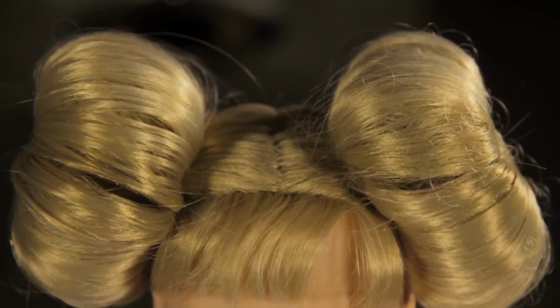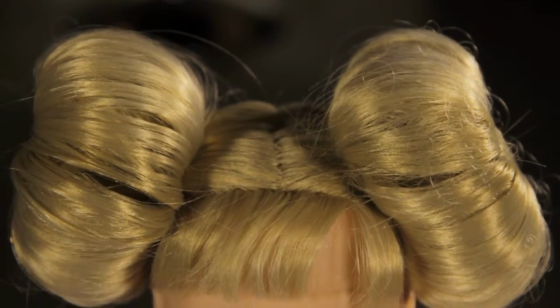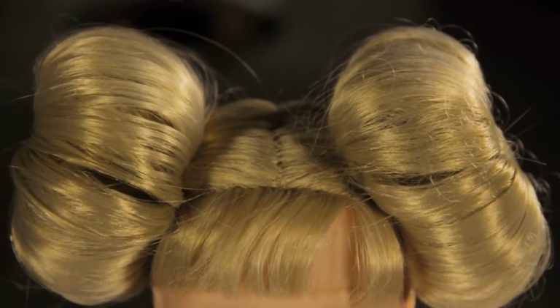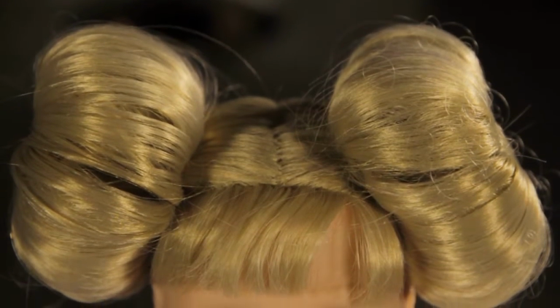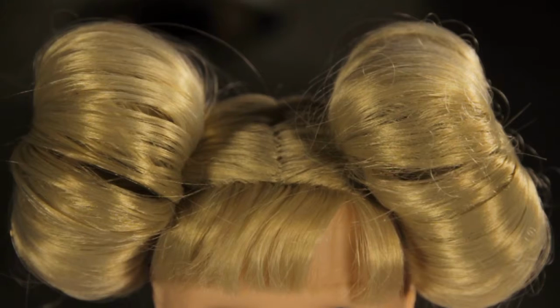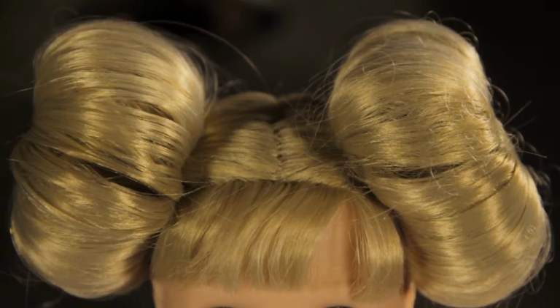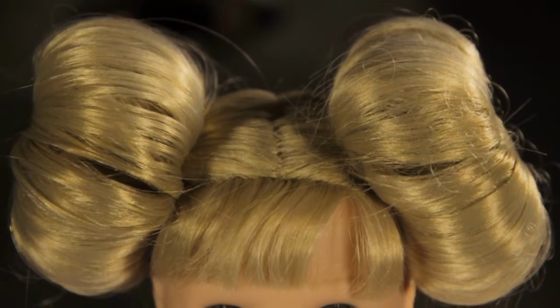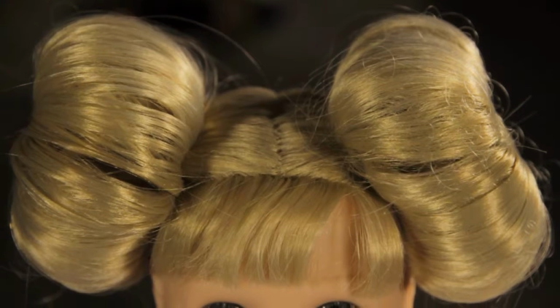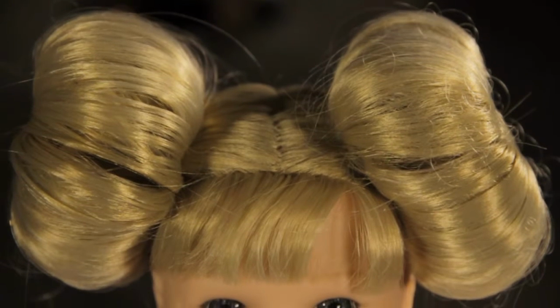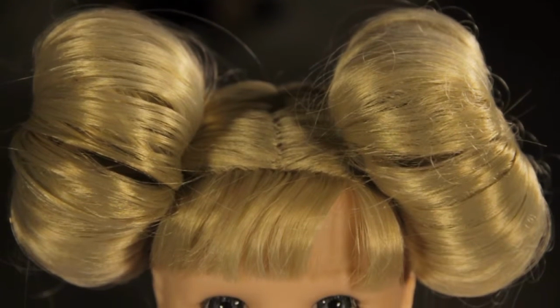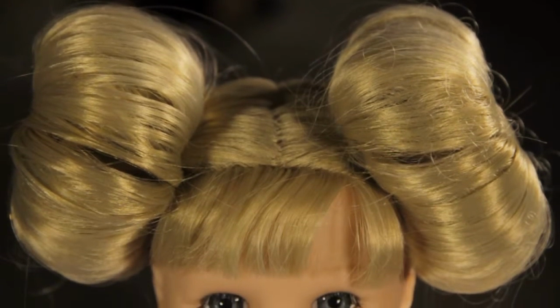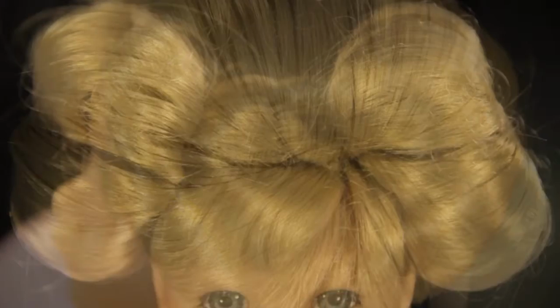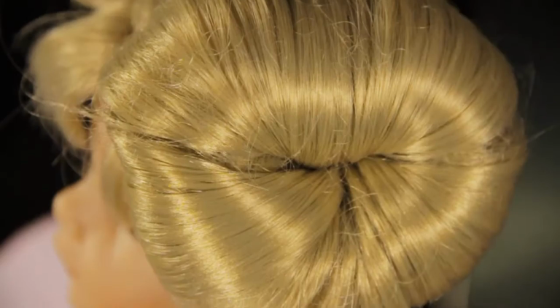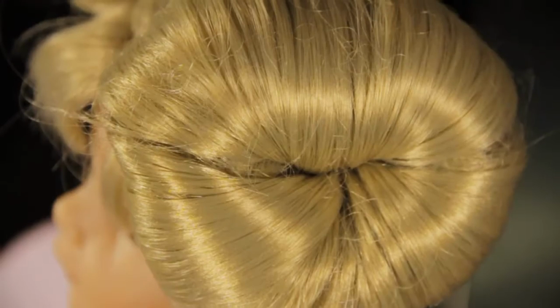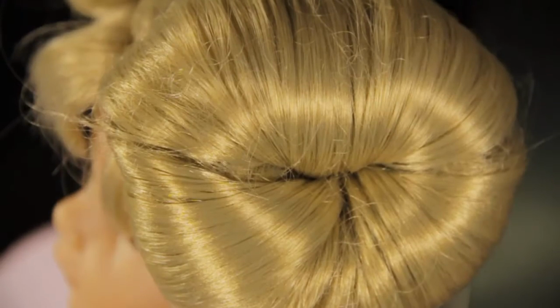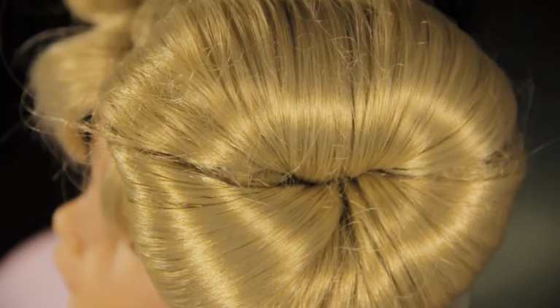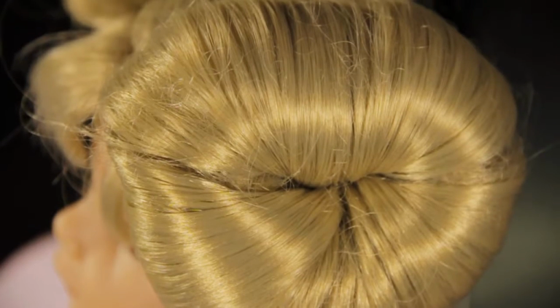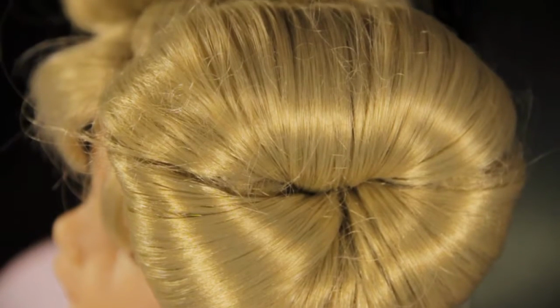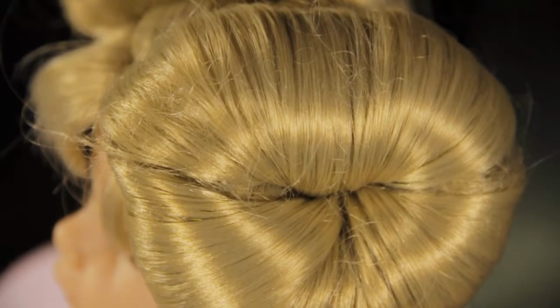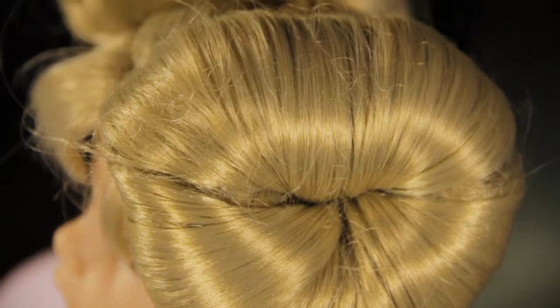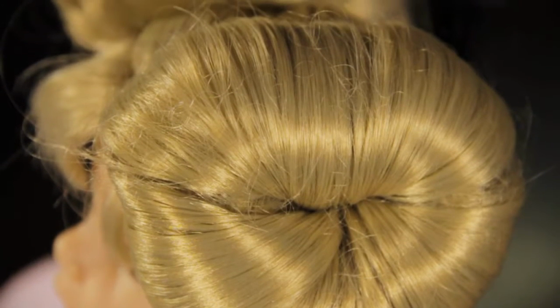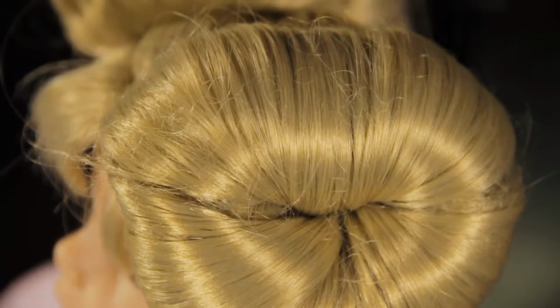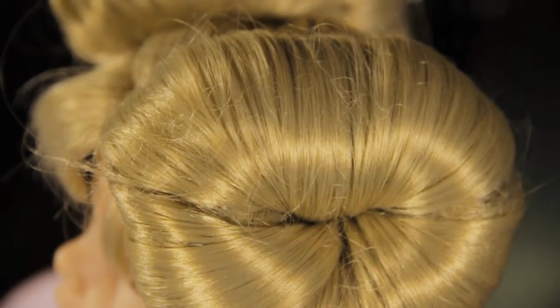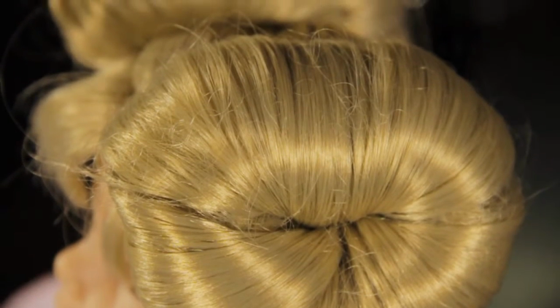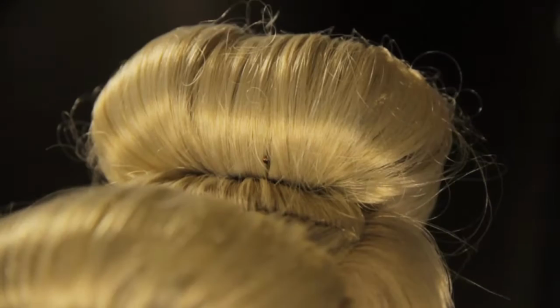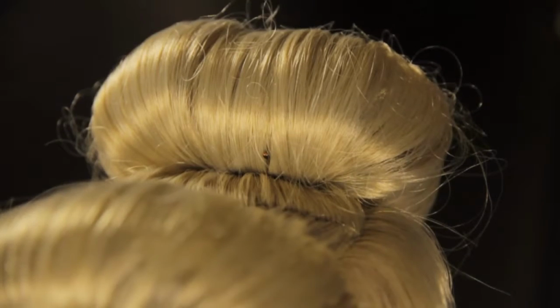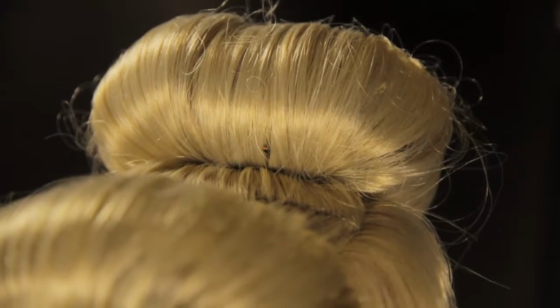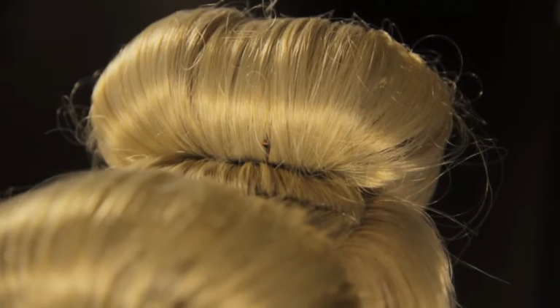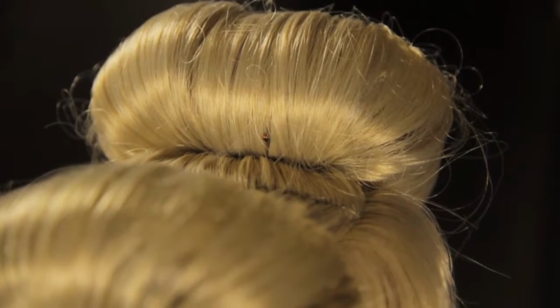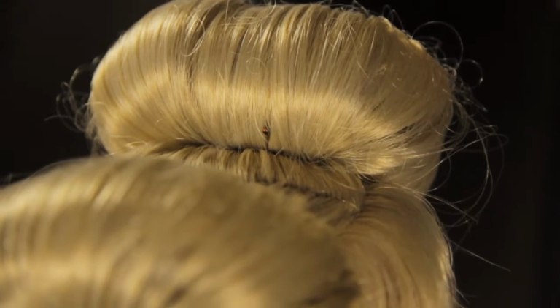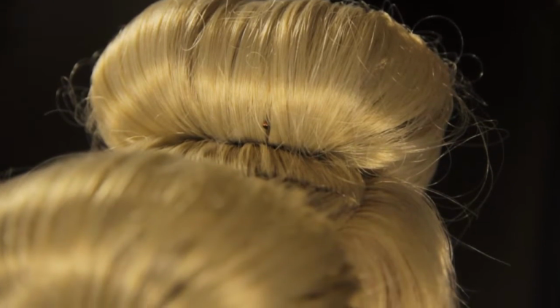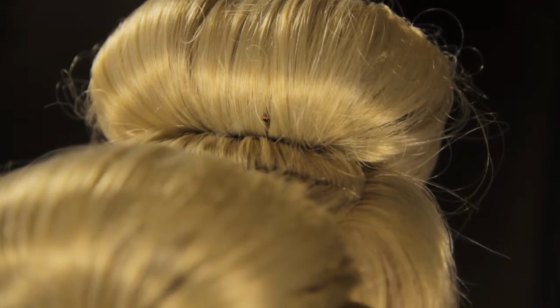With this easy bun hairstyle you can surprise young friends, colleagues and family in no time at all.